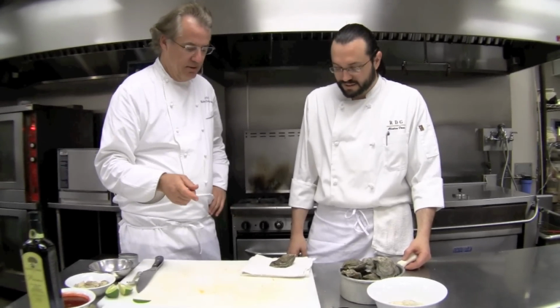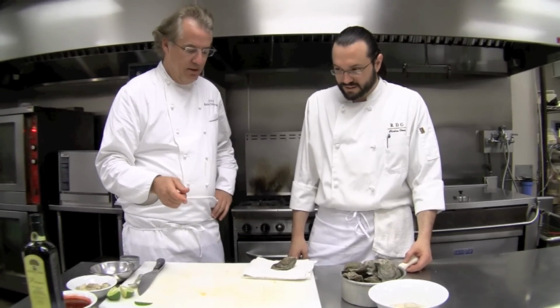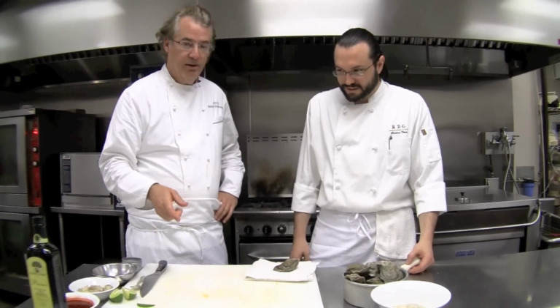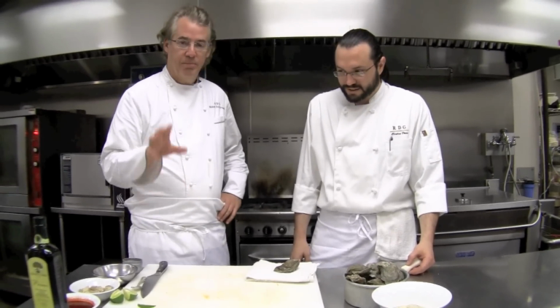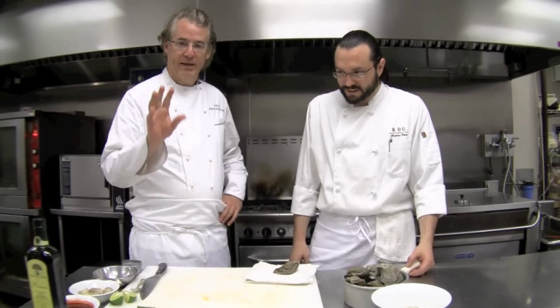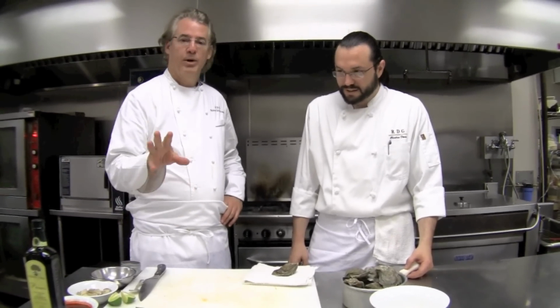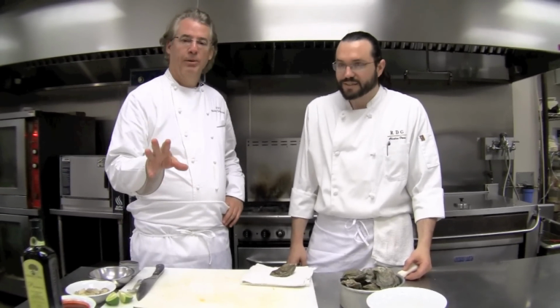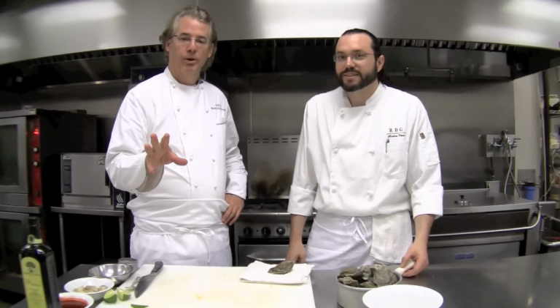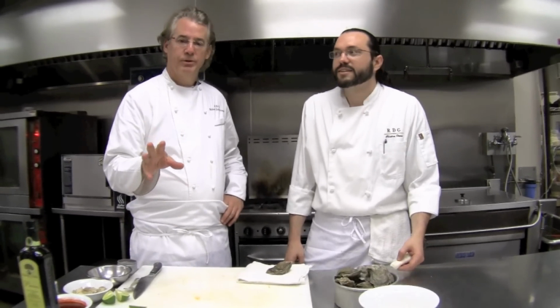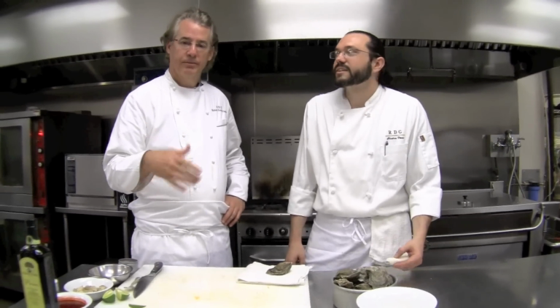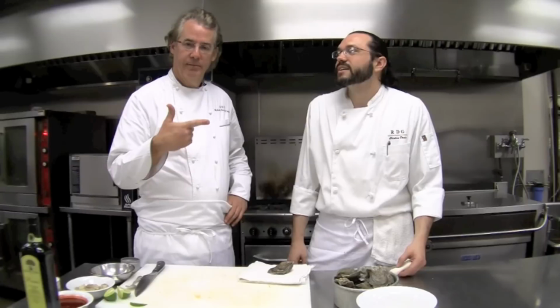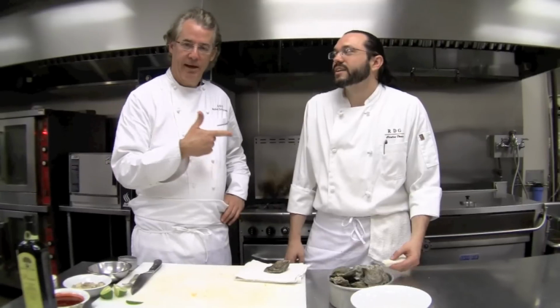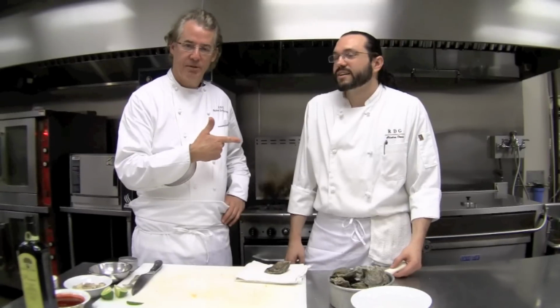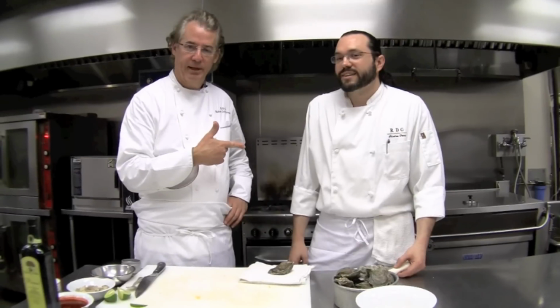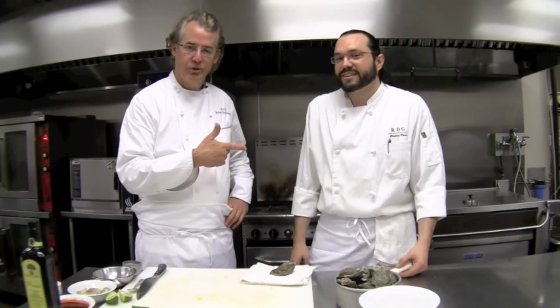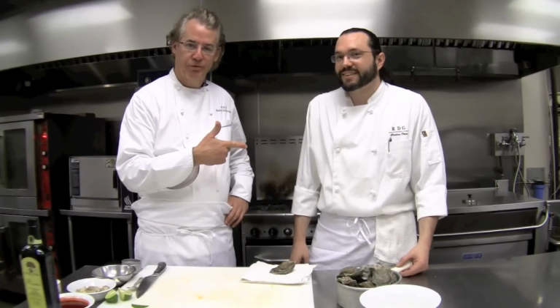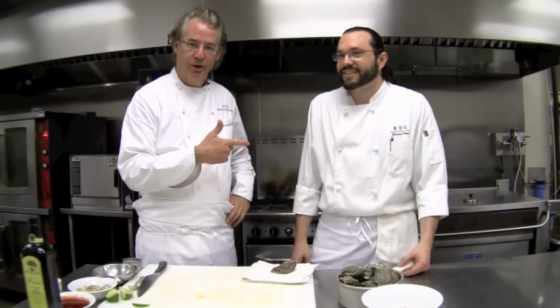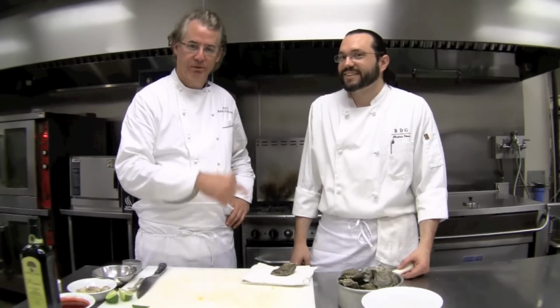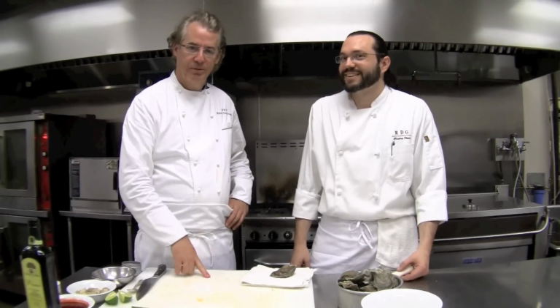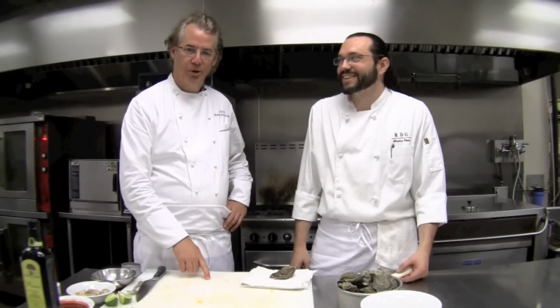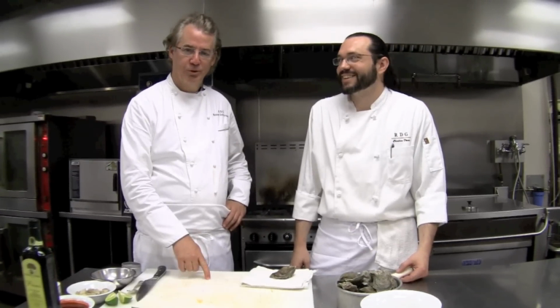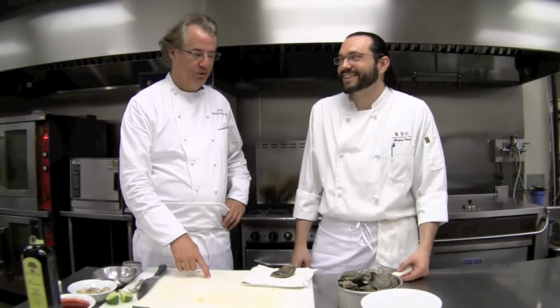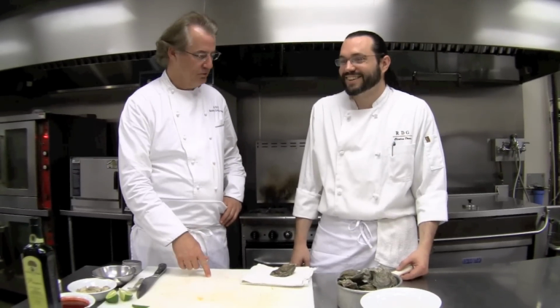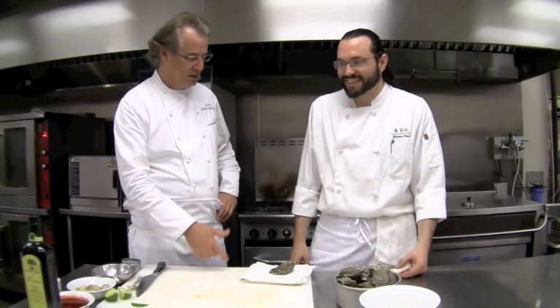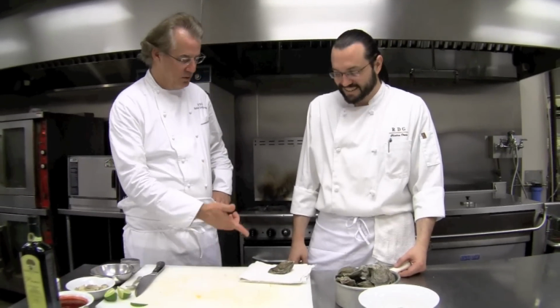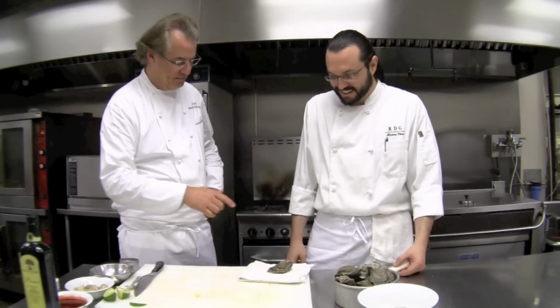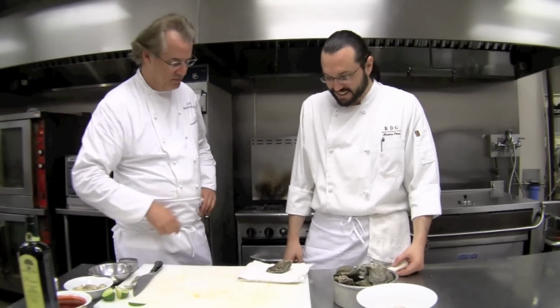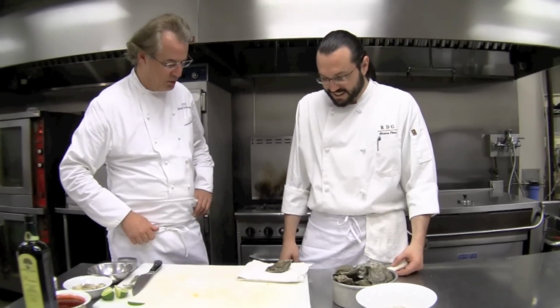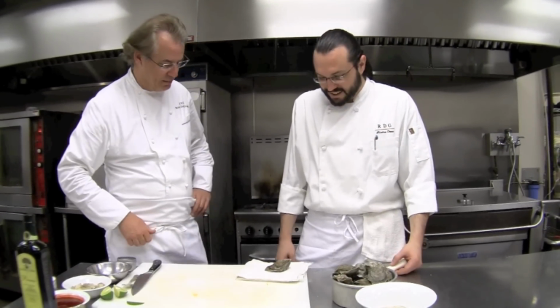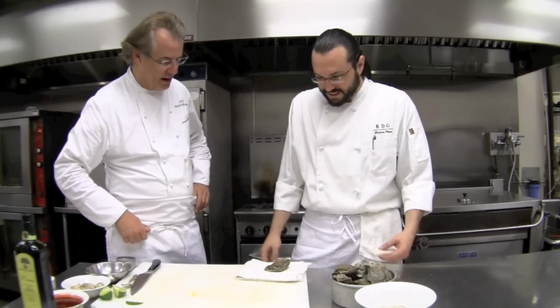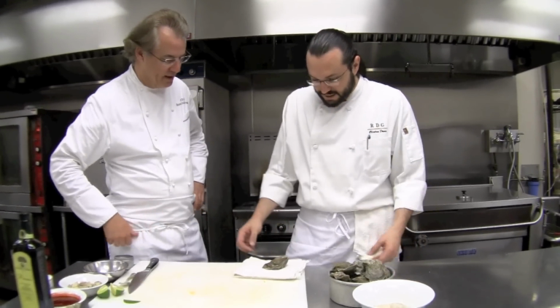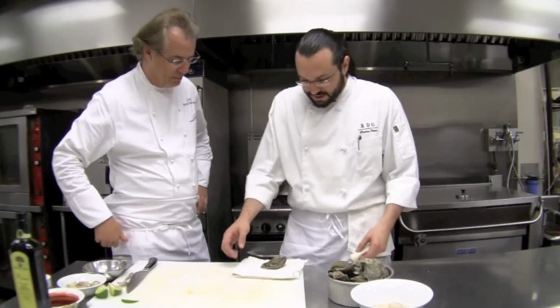So, here's the best way to open an oyster: have somebody else do it for you — someone who knows what they're doing. So, Clint, you want to show us how to pry that open?